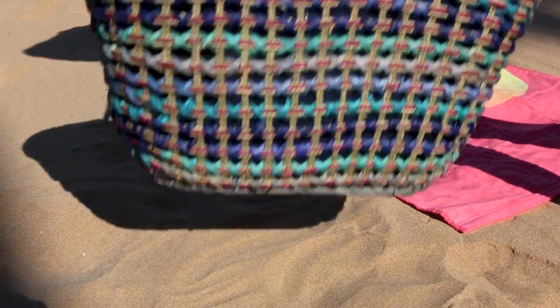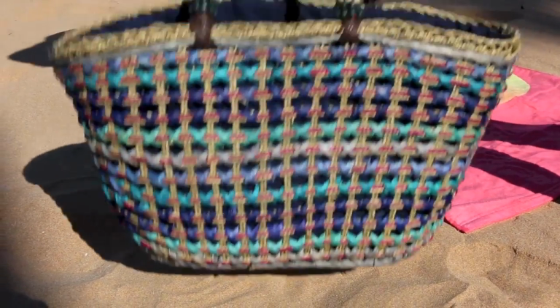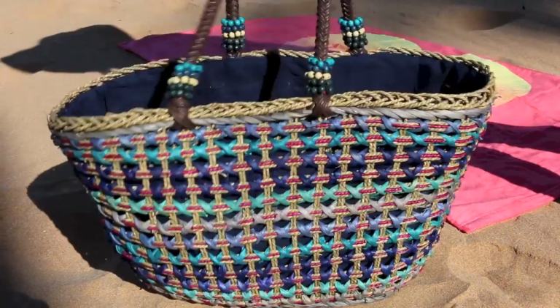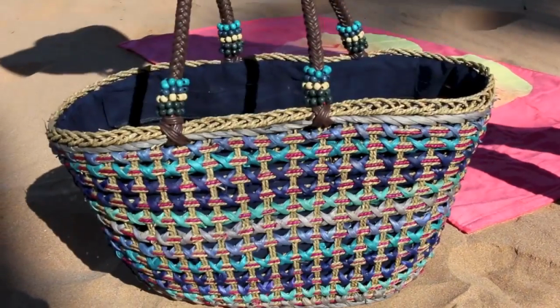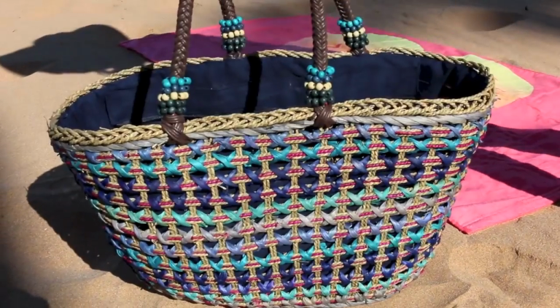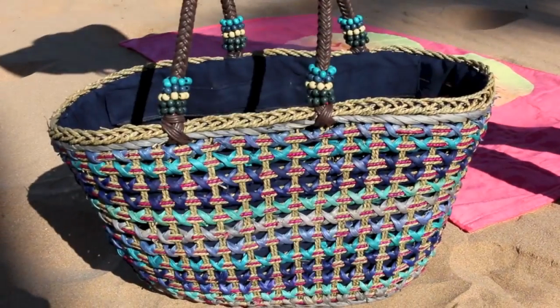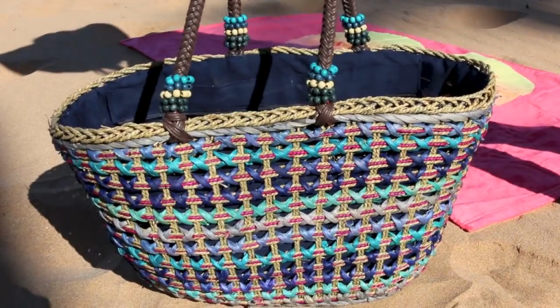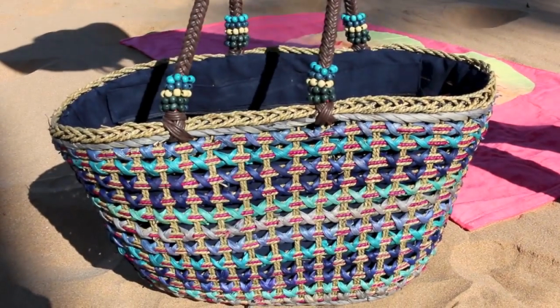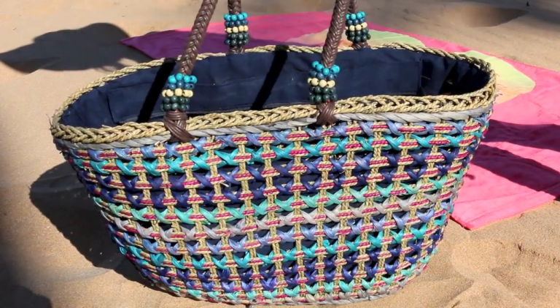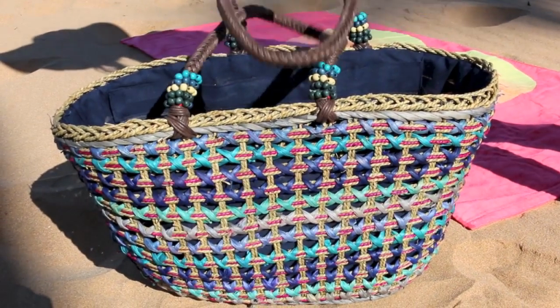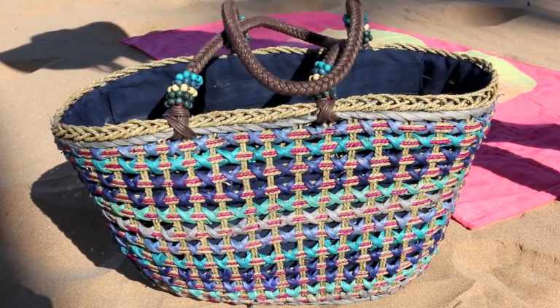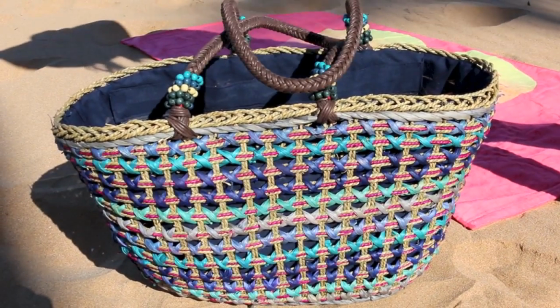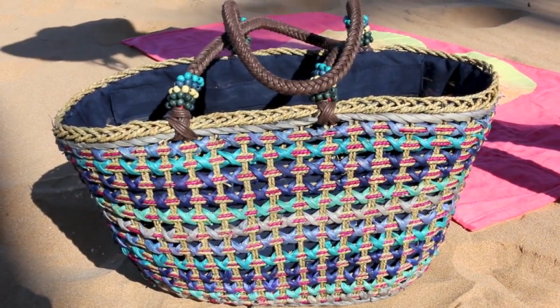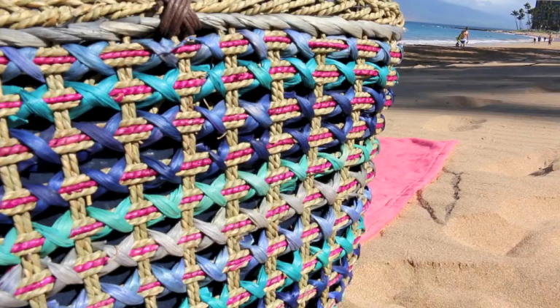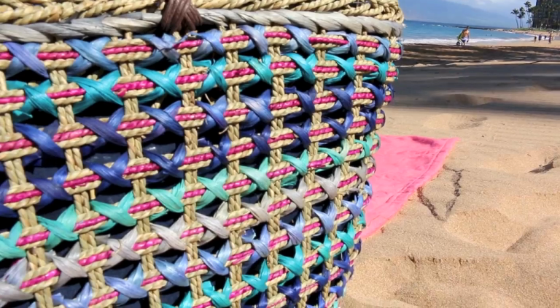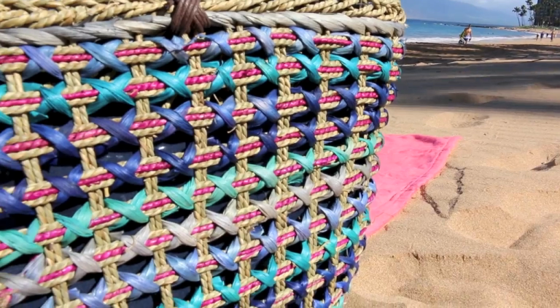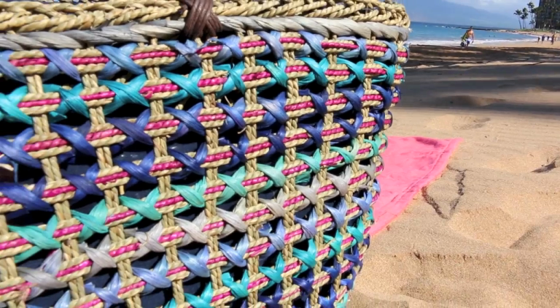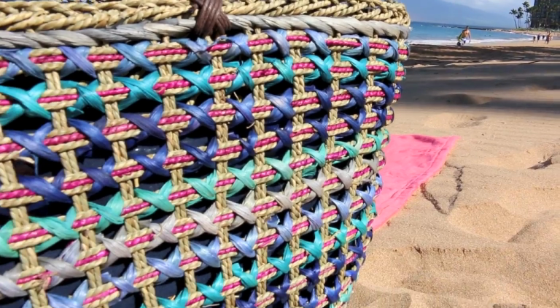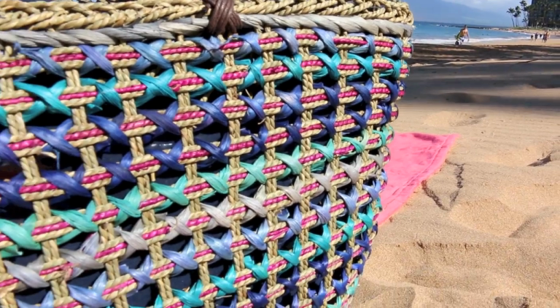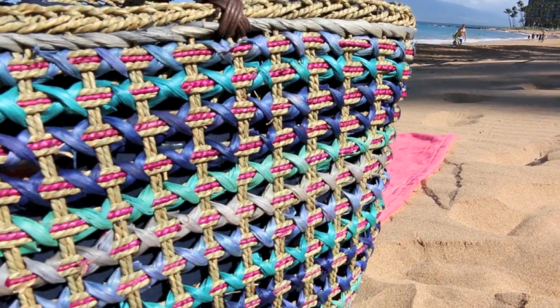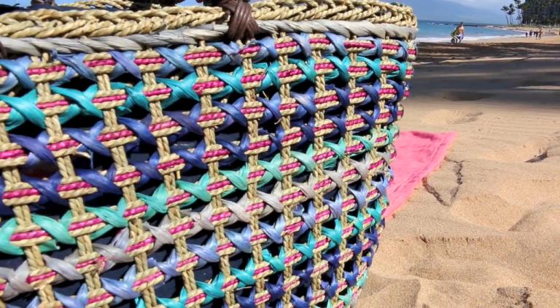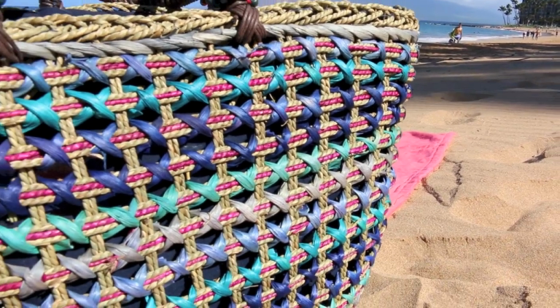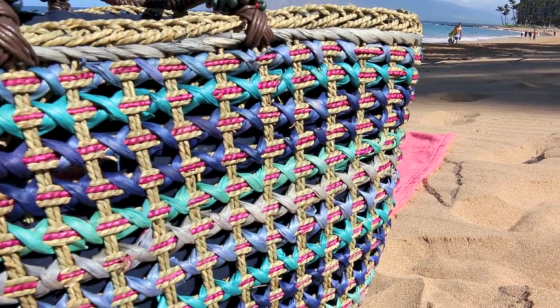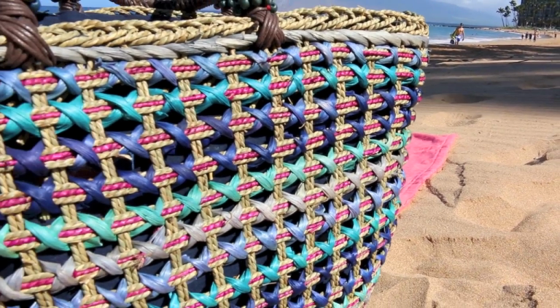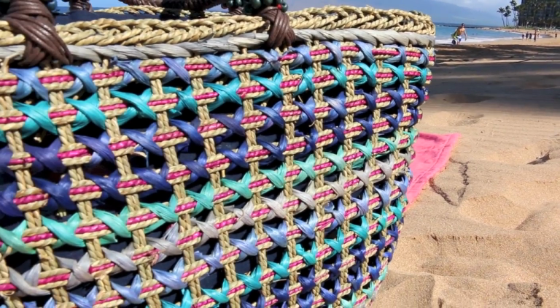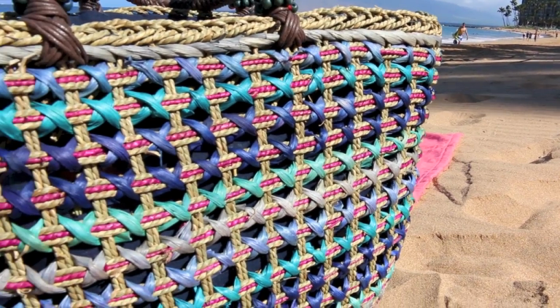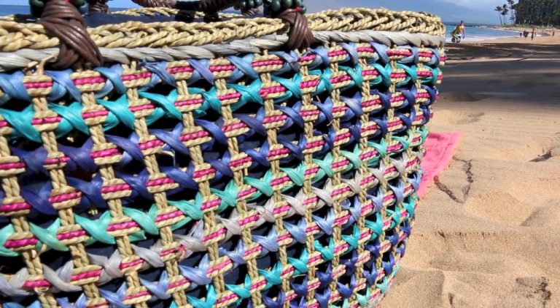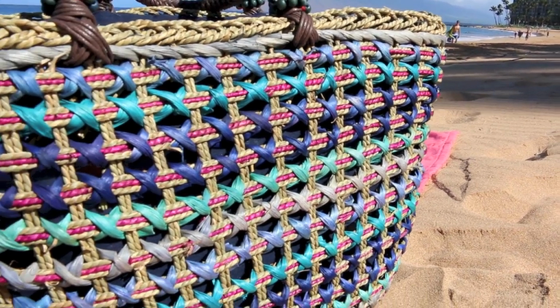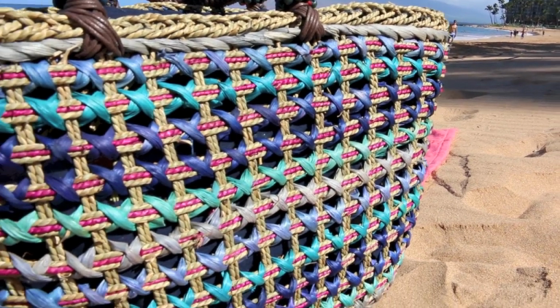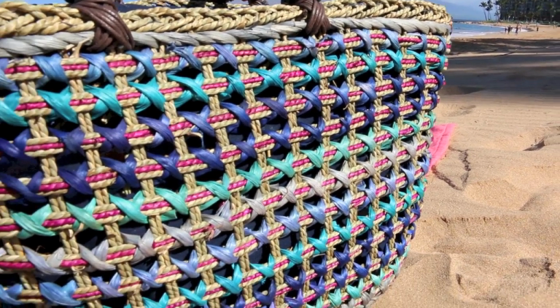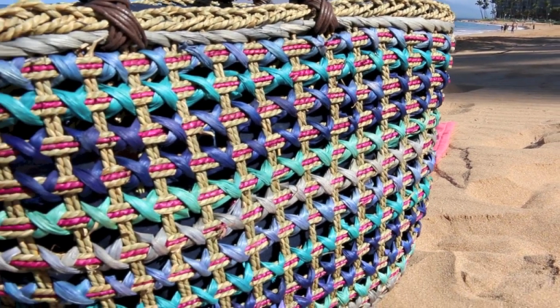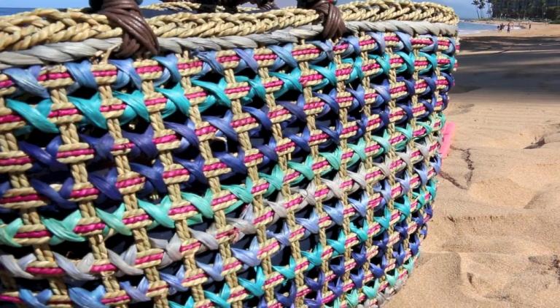This beach bag is from Ross. It's a hand-woven seagrass beach bag. I love the colors of it.